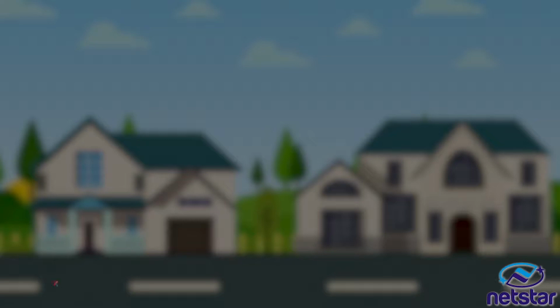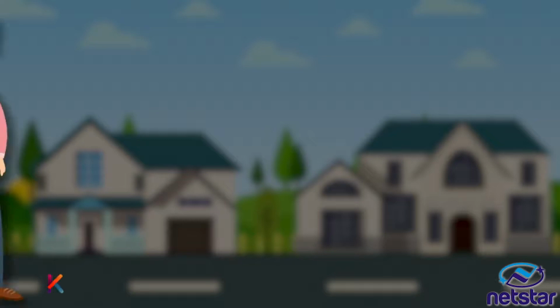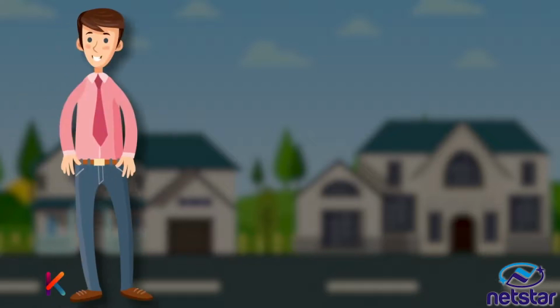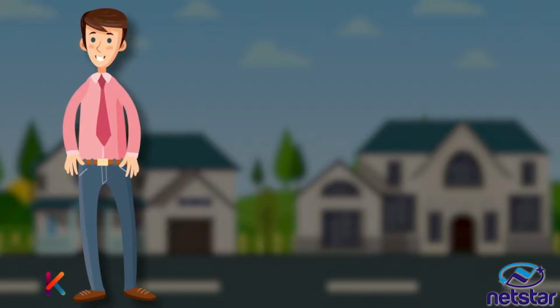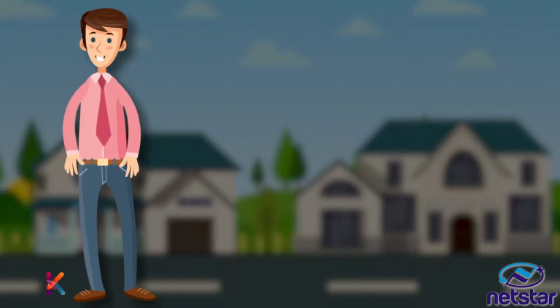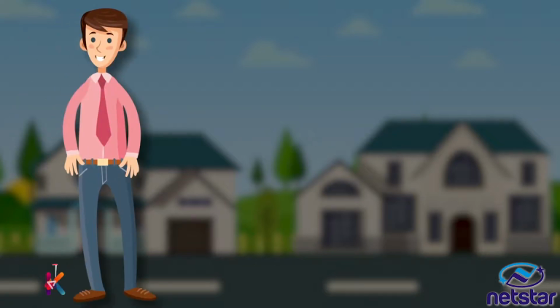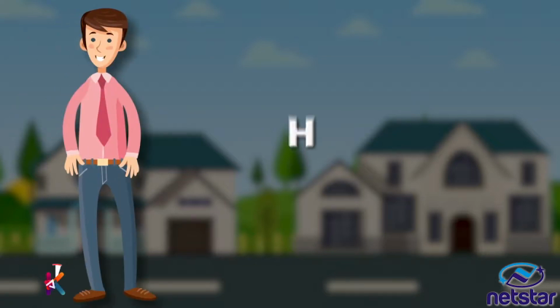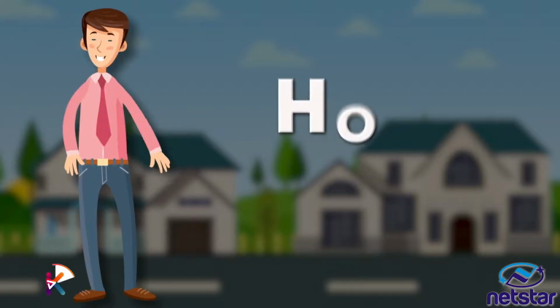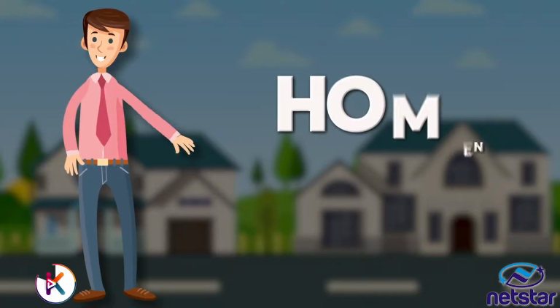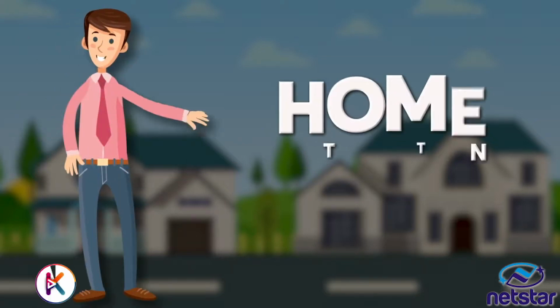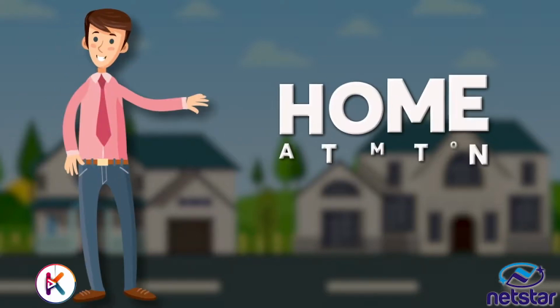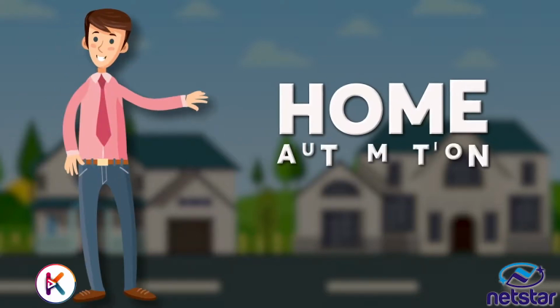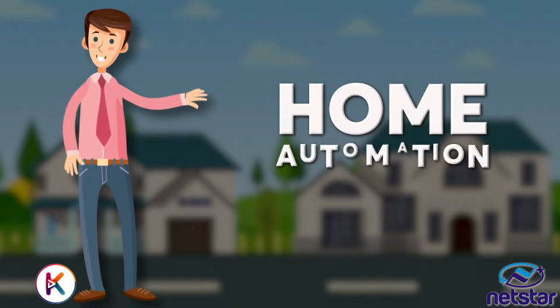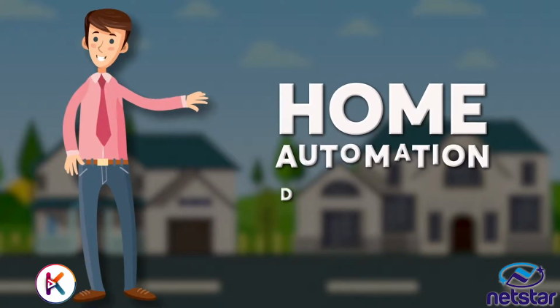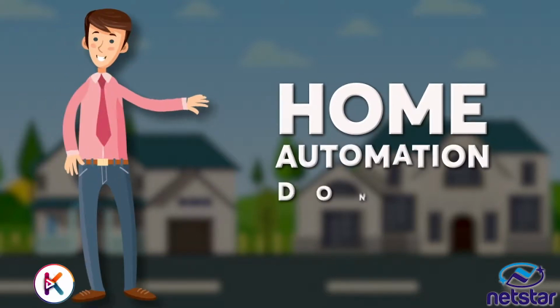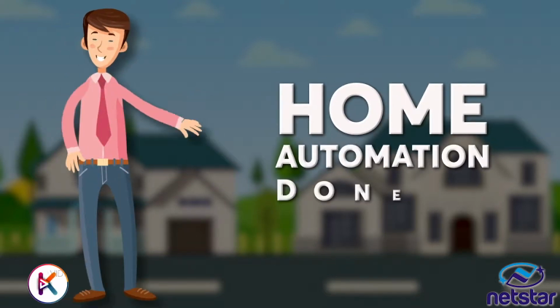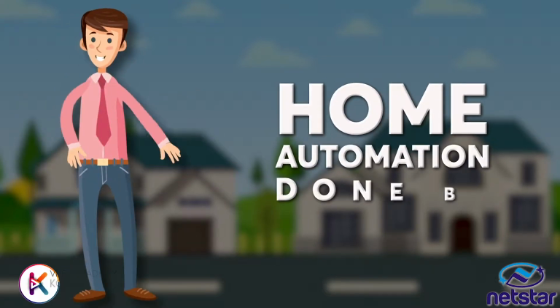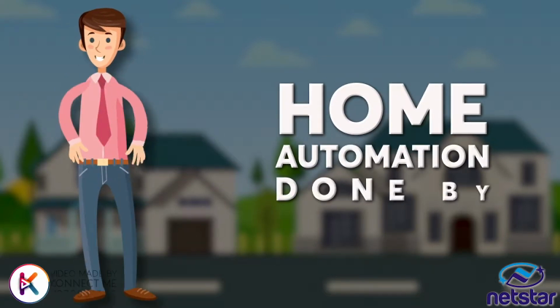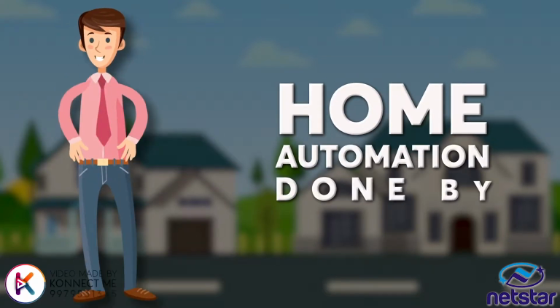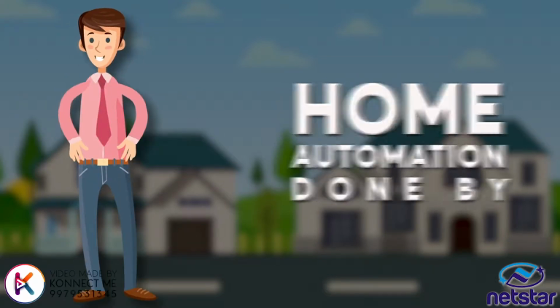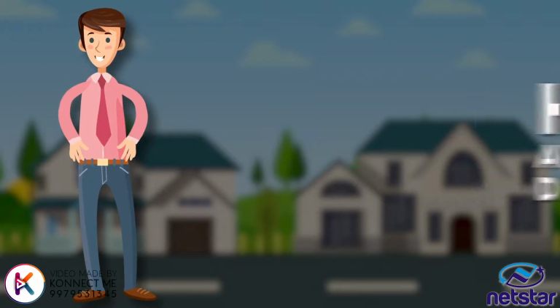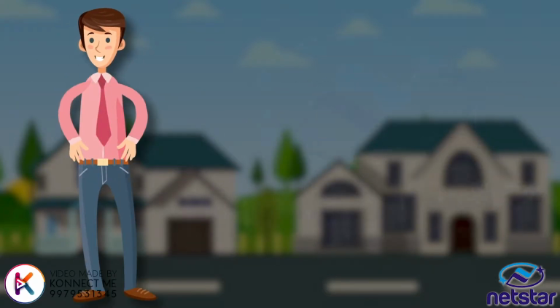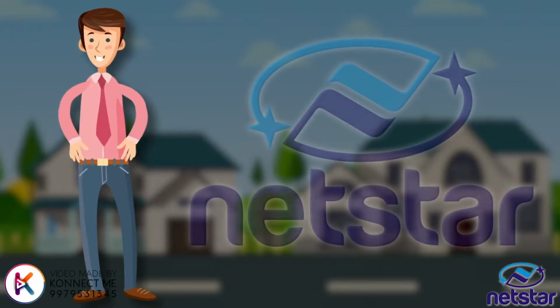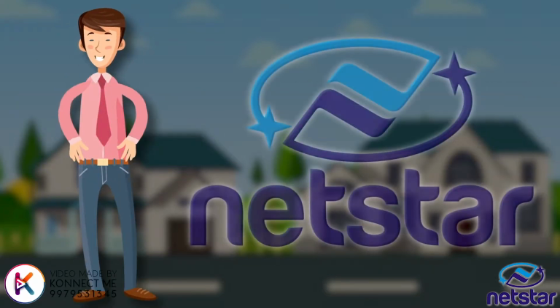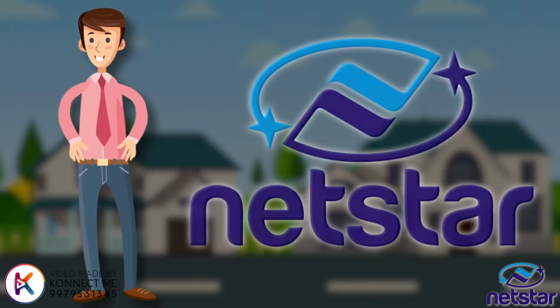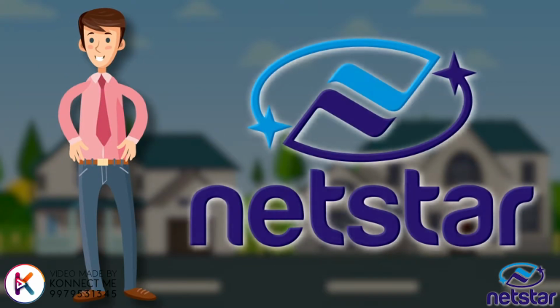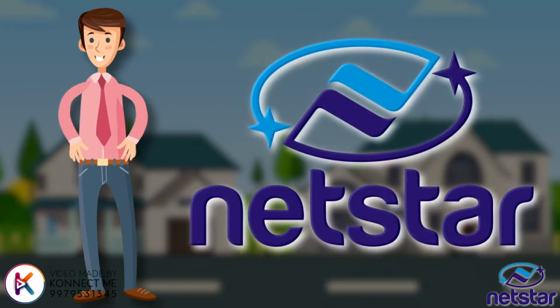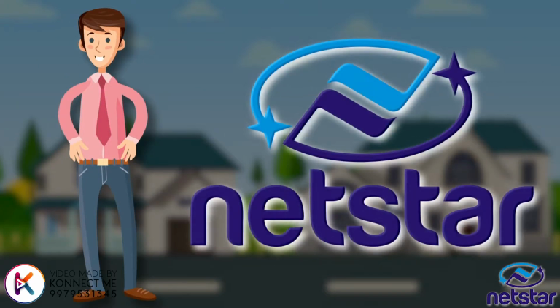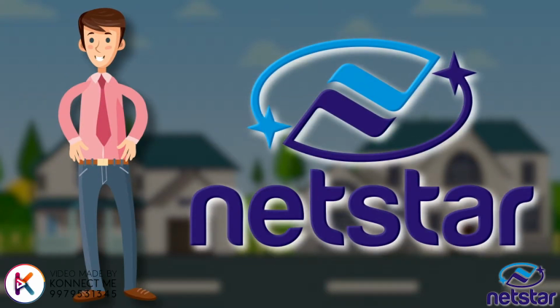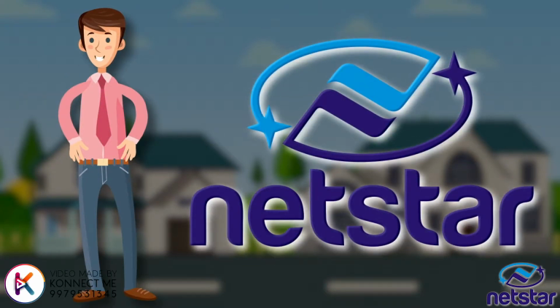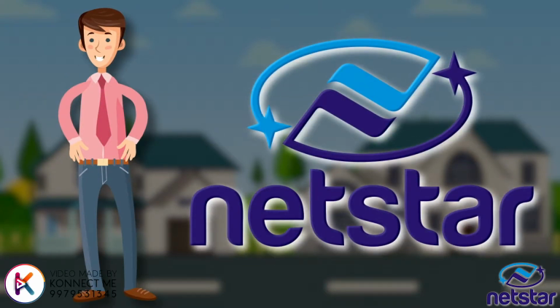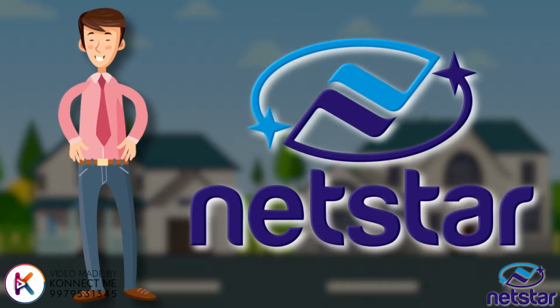This is Raj, who has got his home automation done by Netstar.